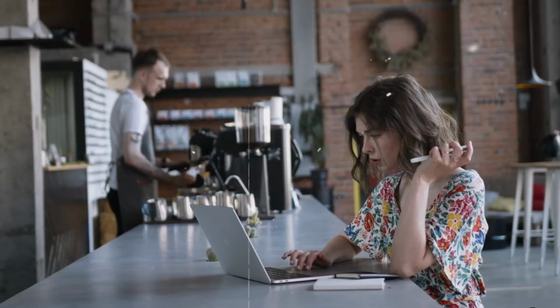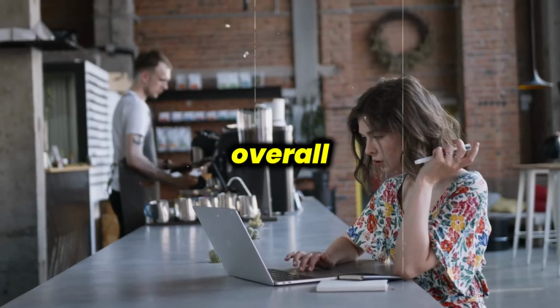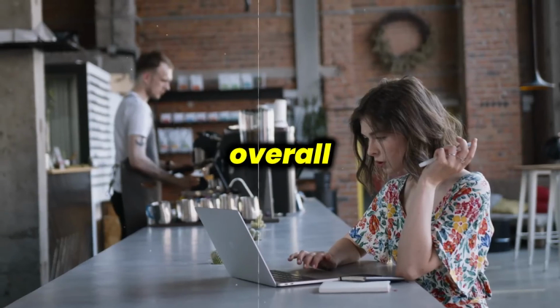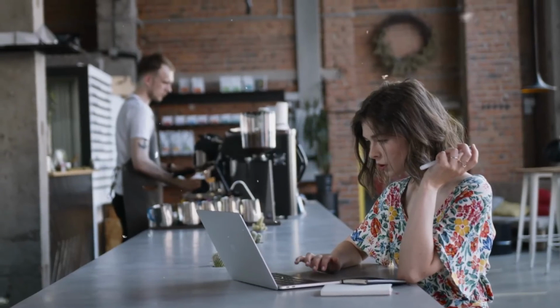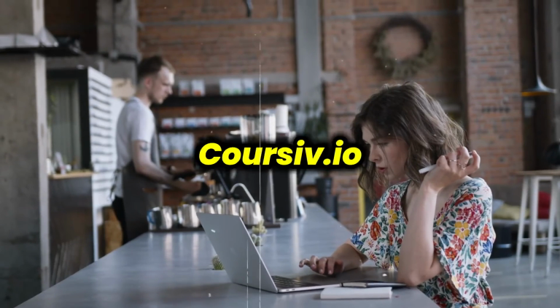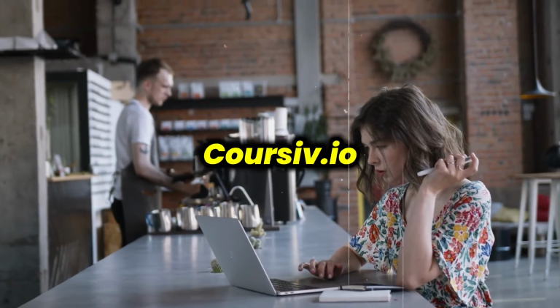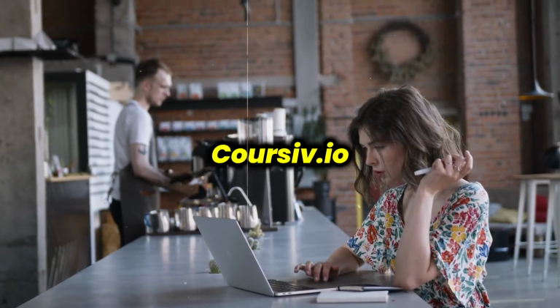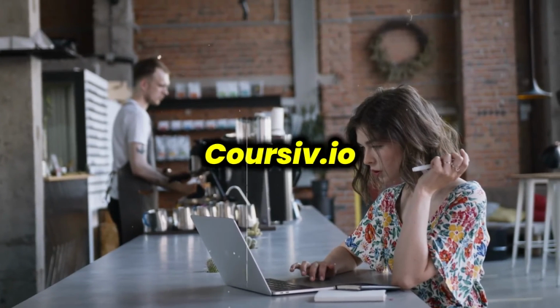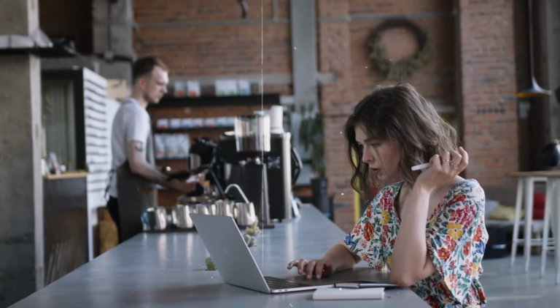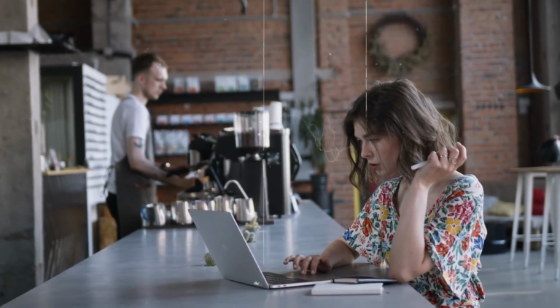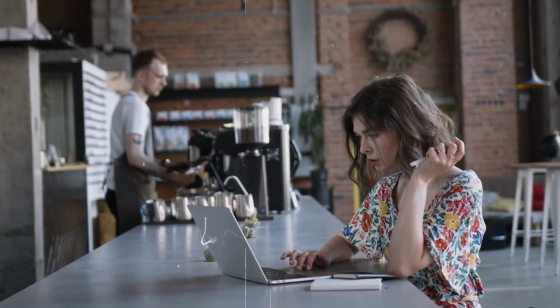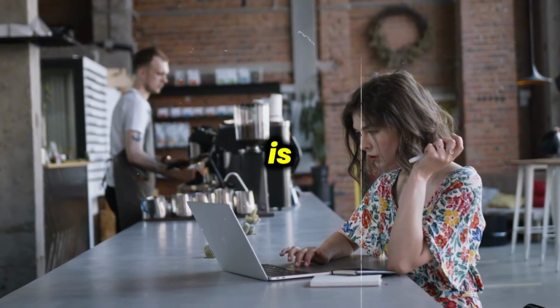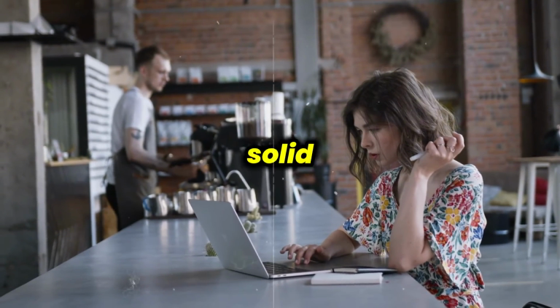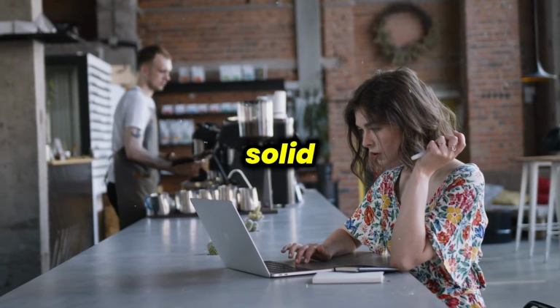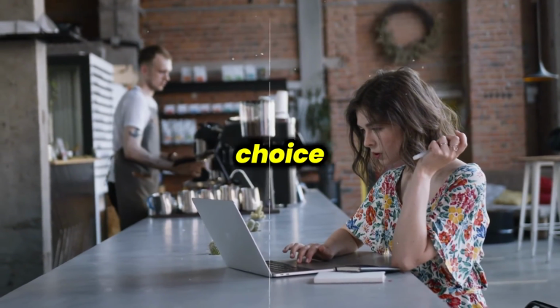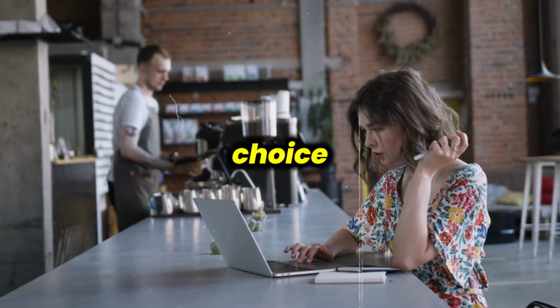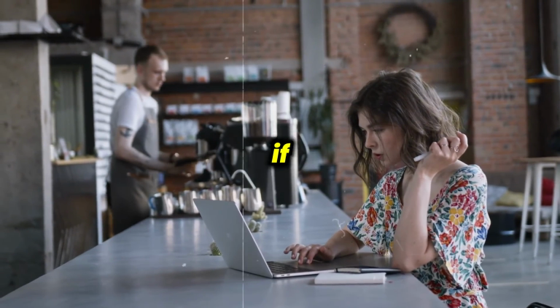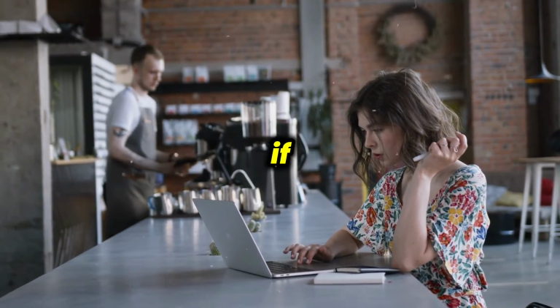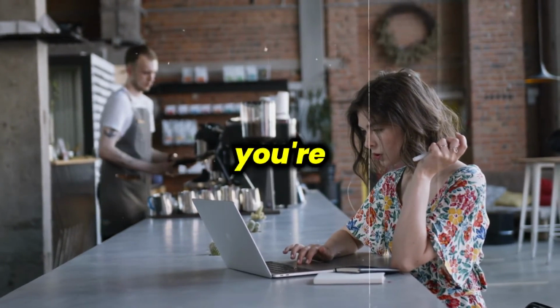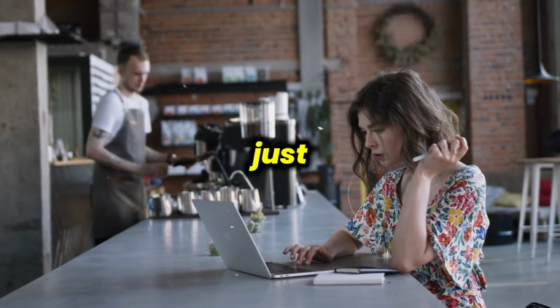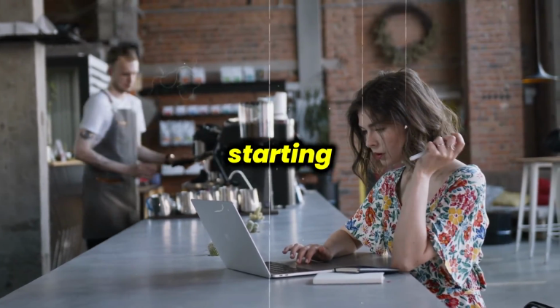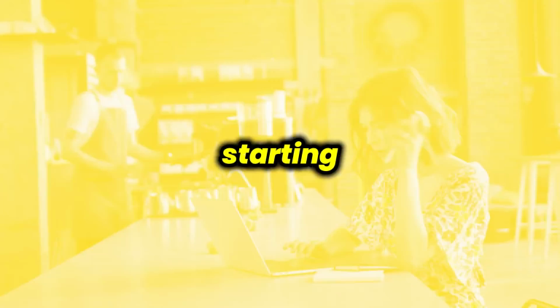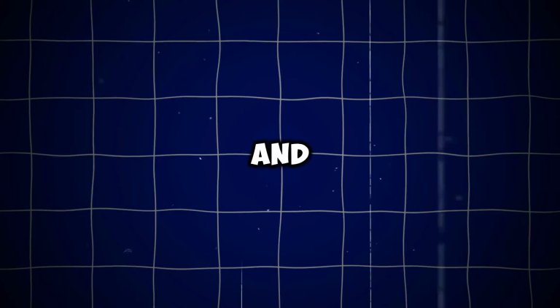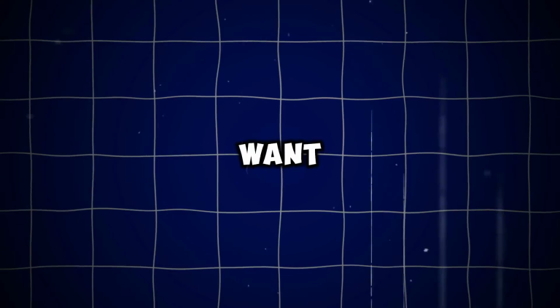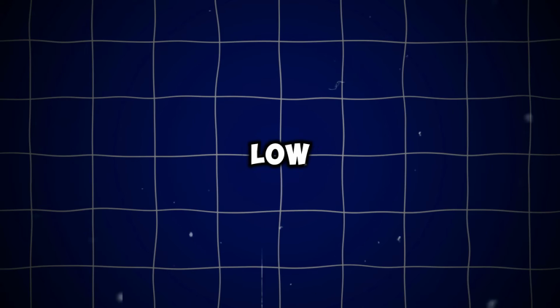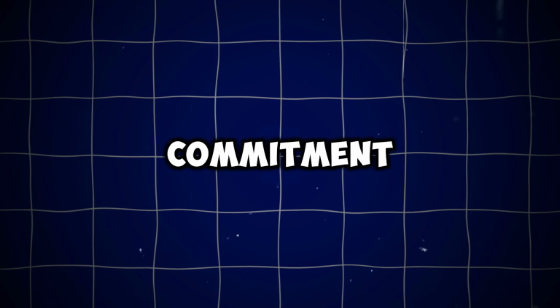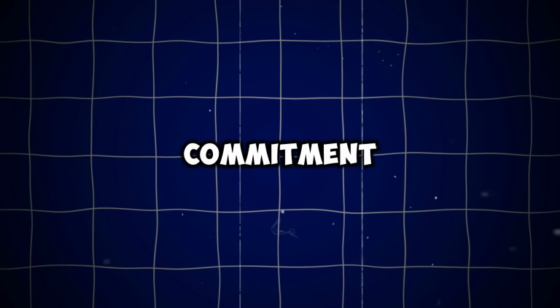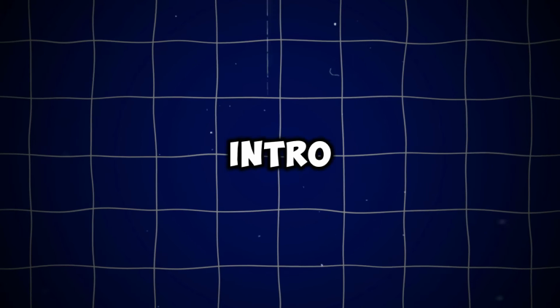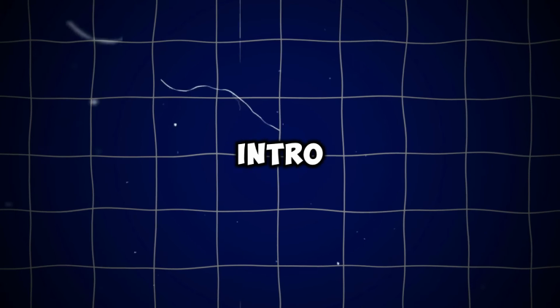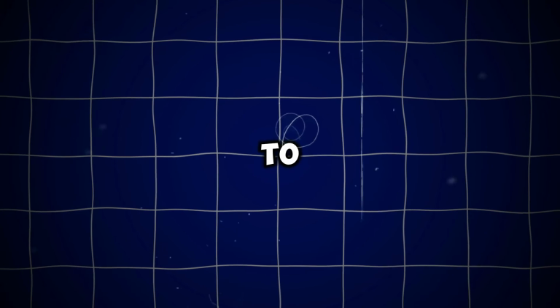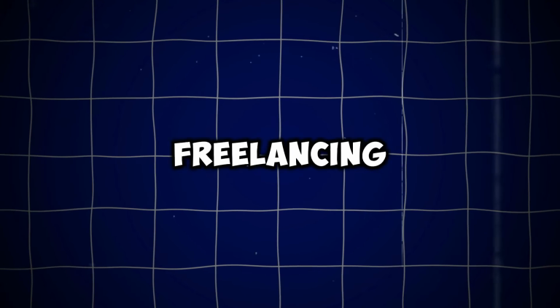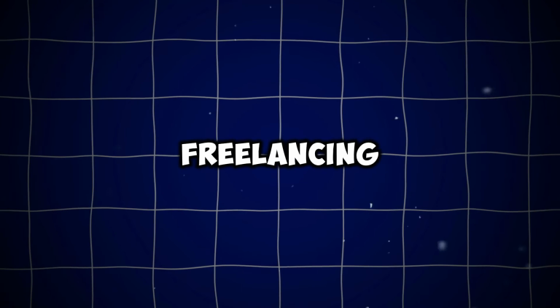Overall, Corsive.io is a solid choice if you're just starting out and want a low-commitment intro to freelancing.